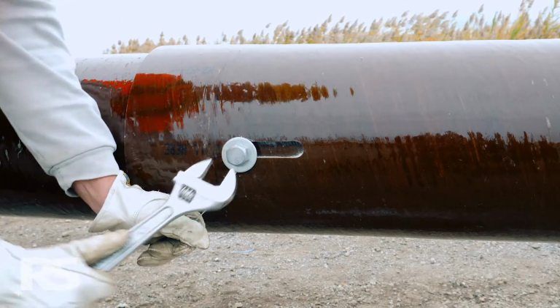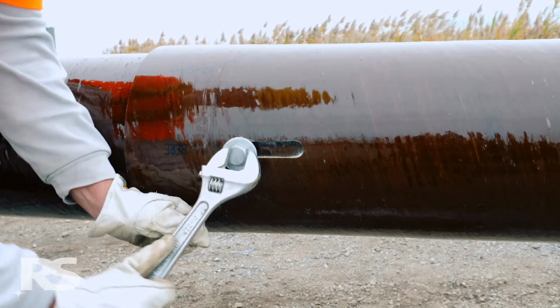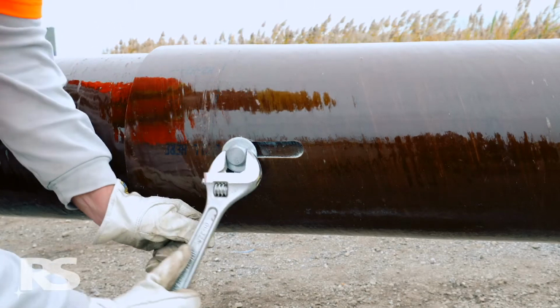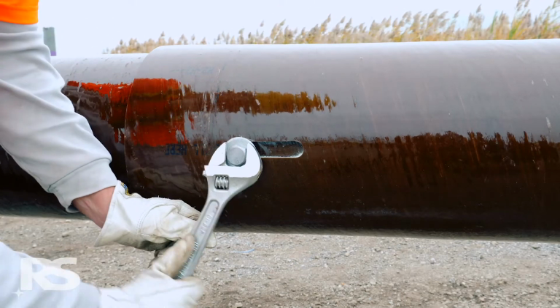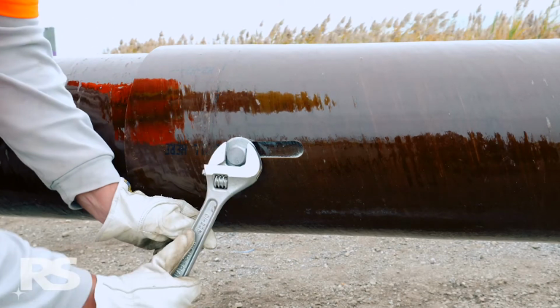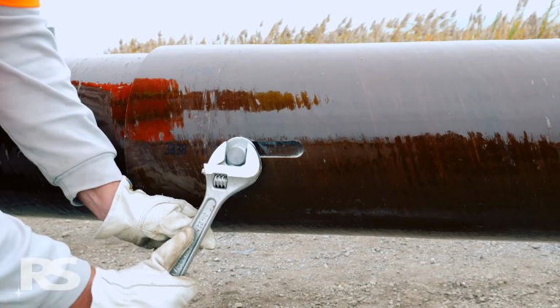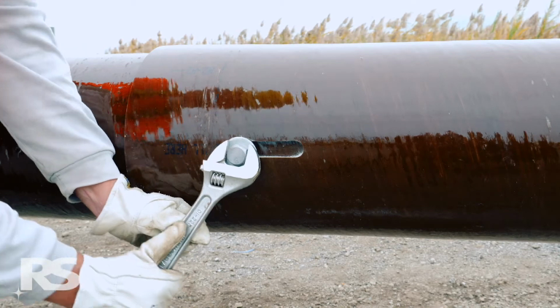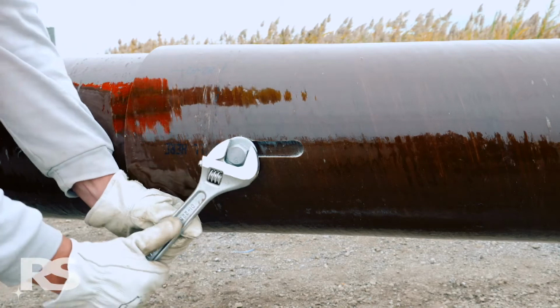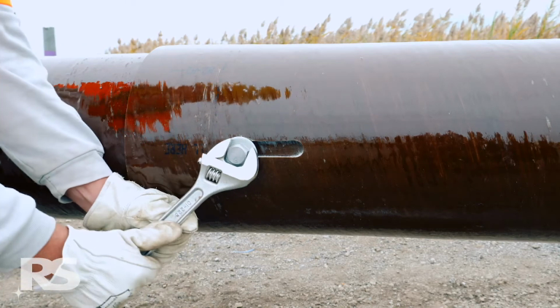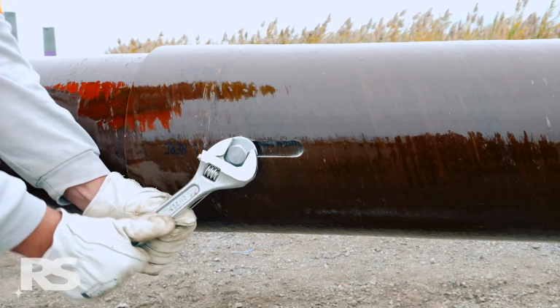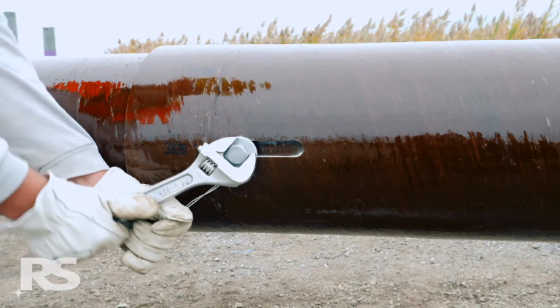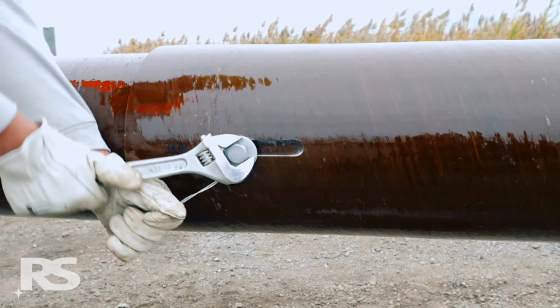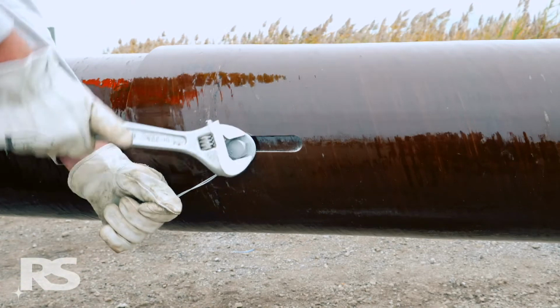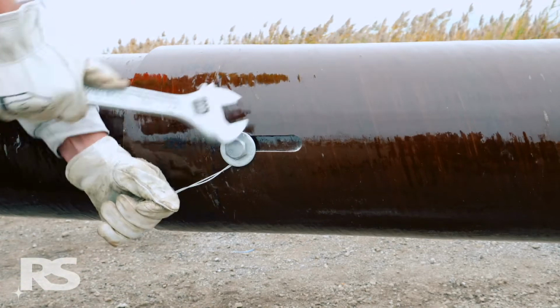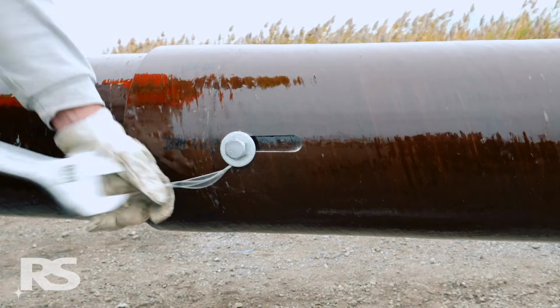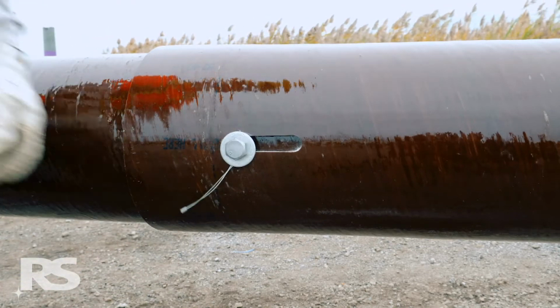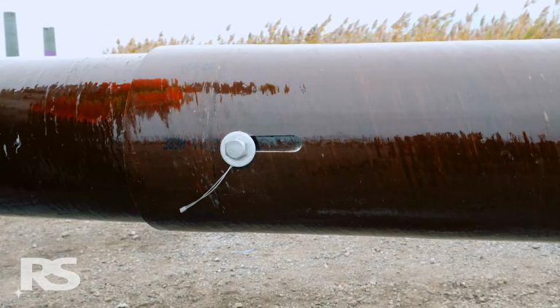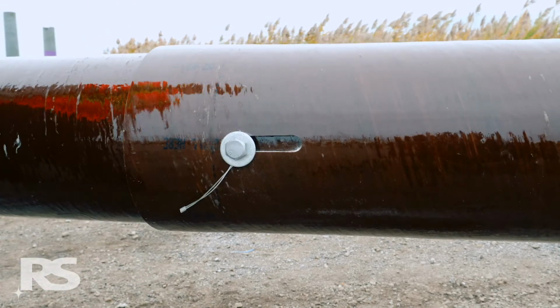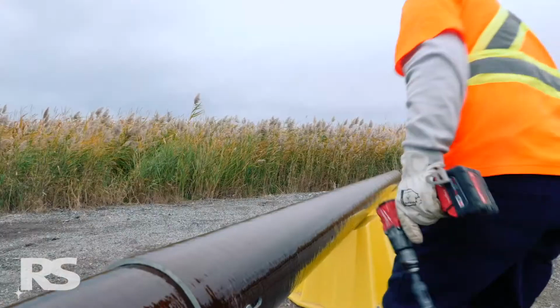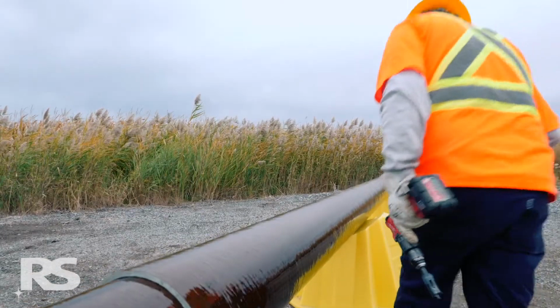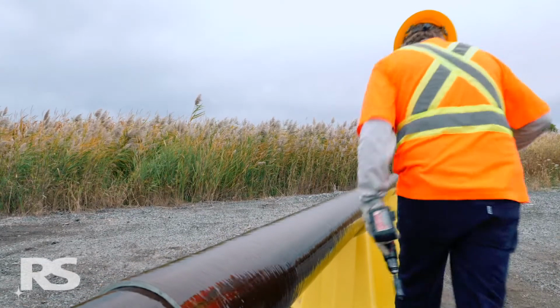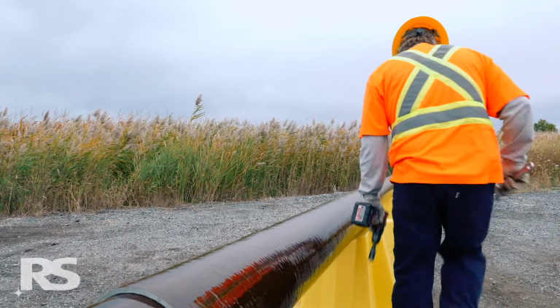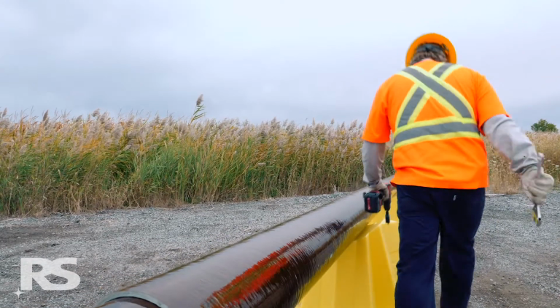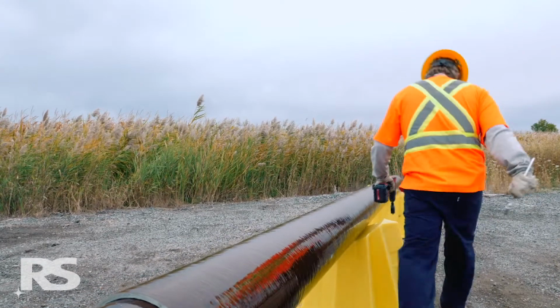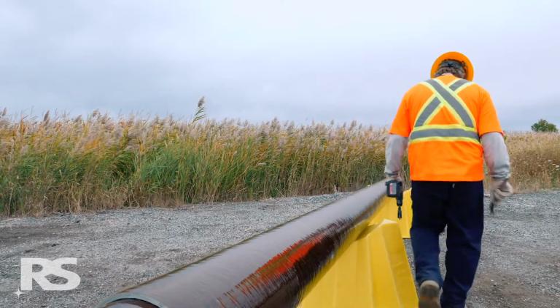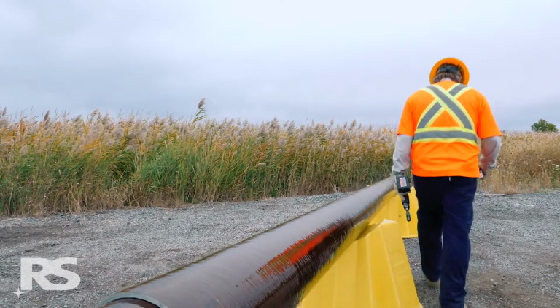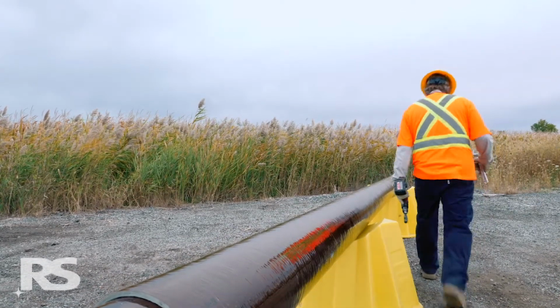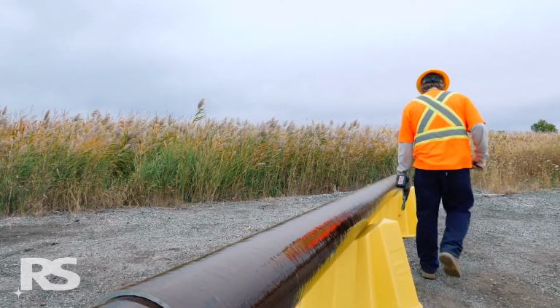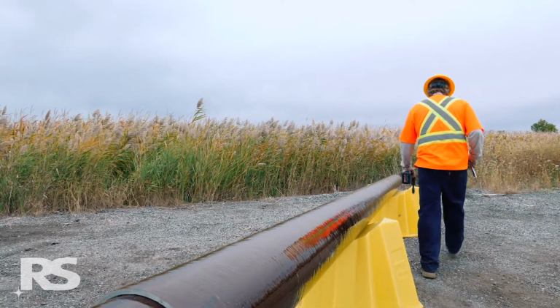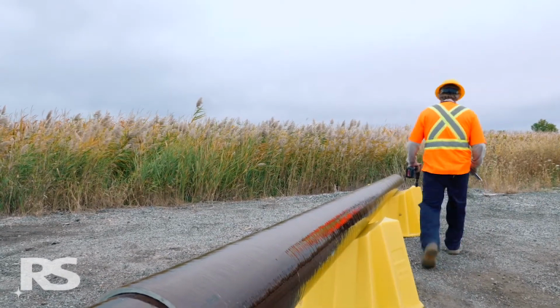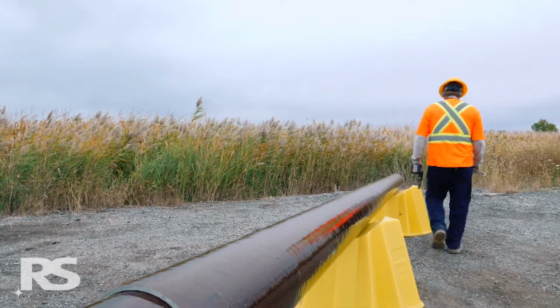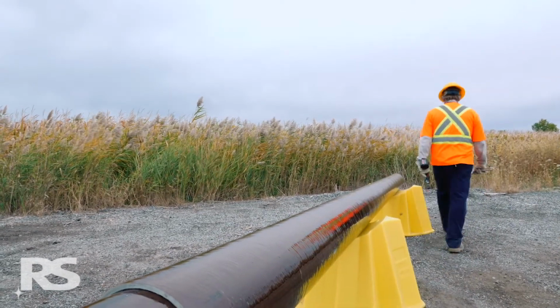Once the bolt is tight, the retention cable may be trimmed. Repeat on the opposite side of the pole.